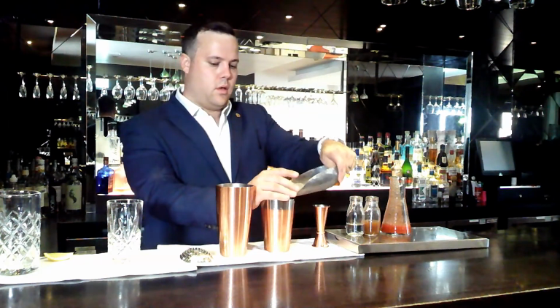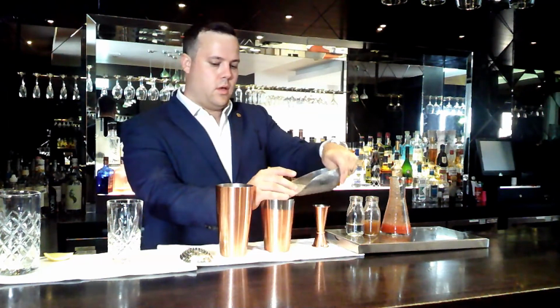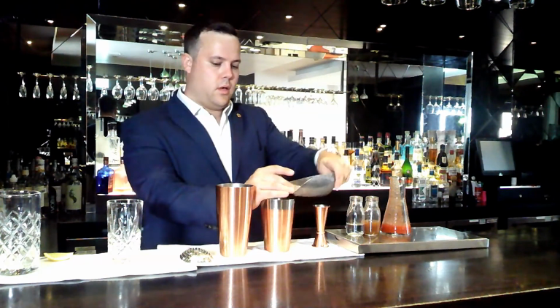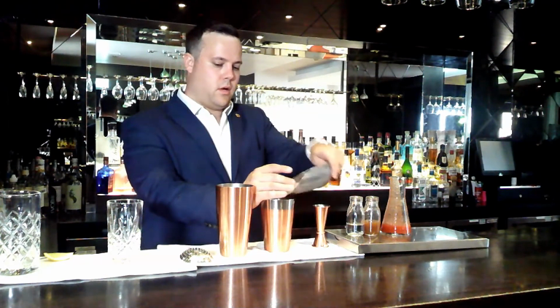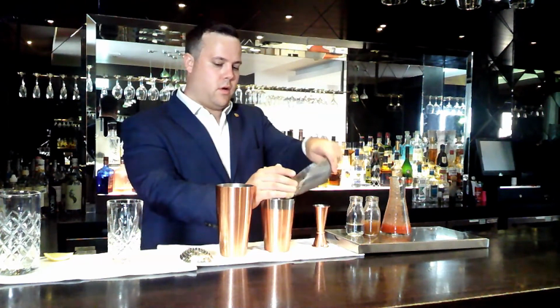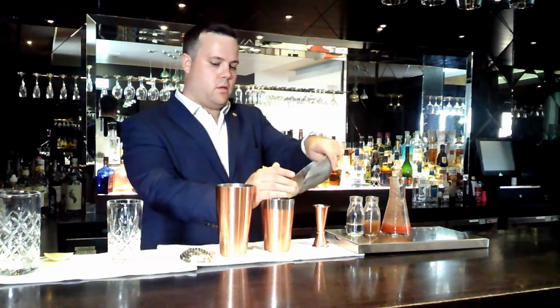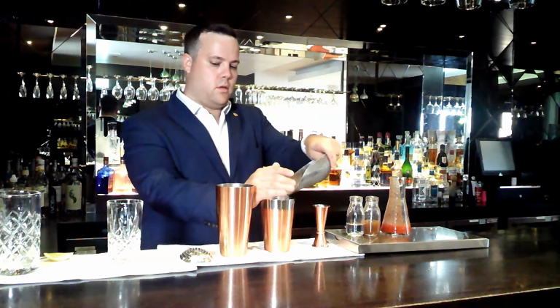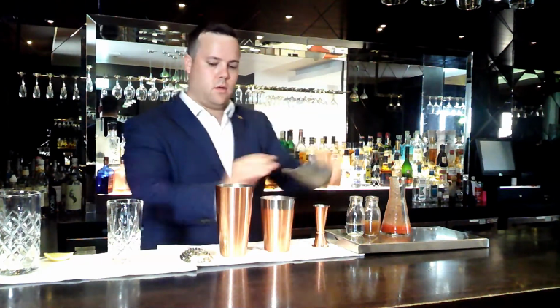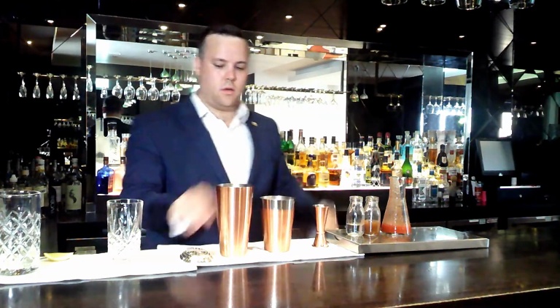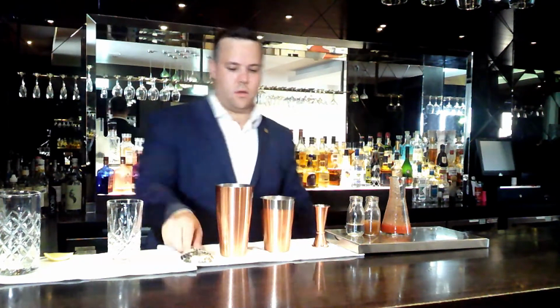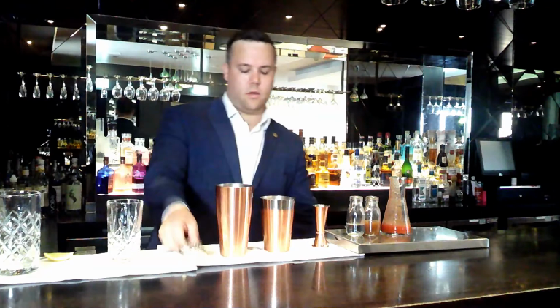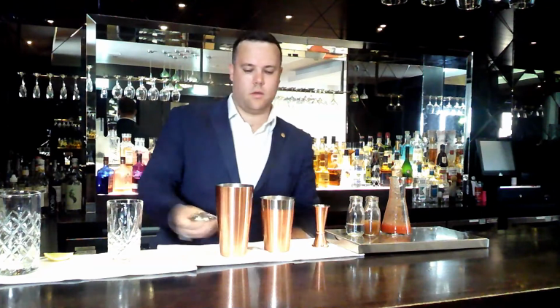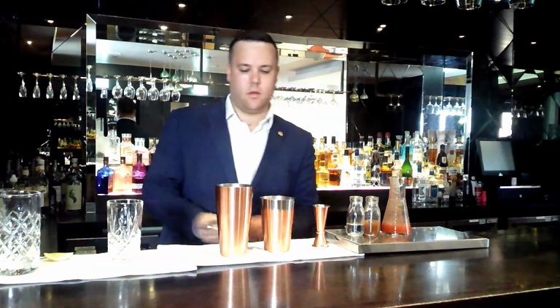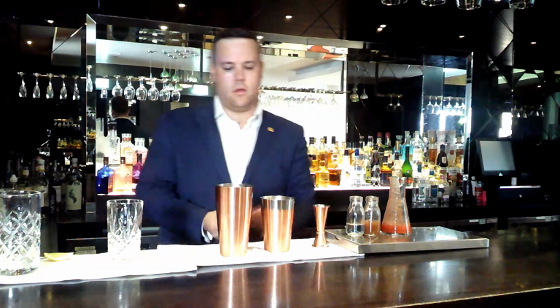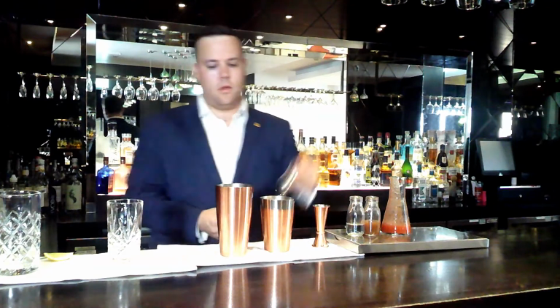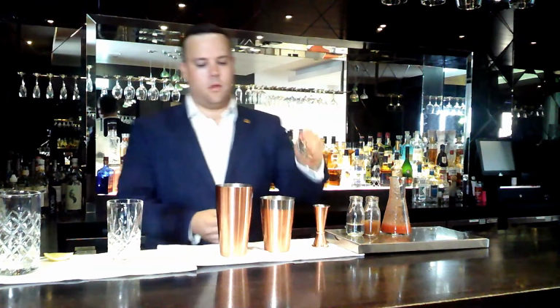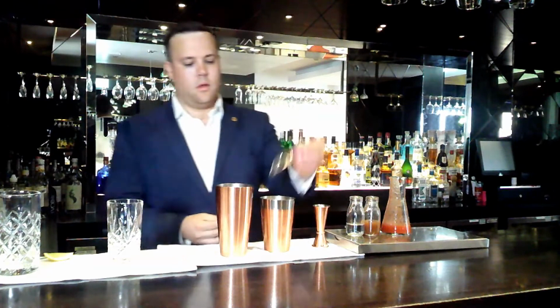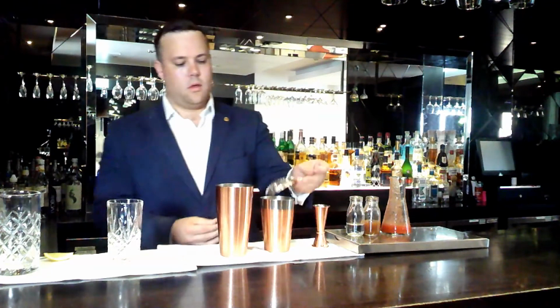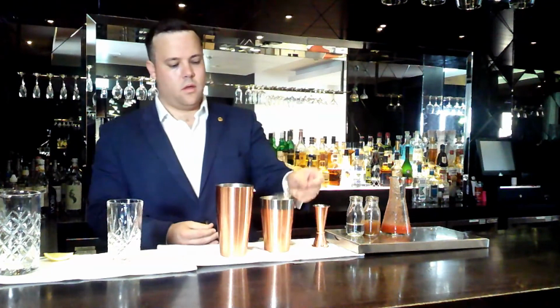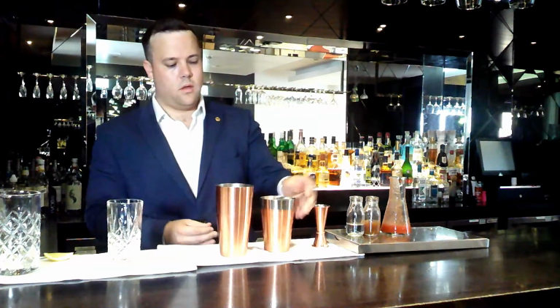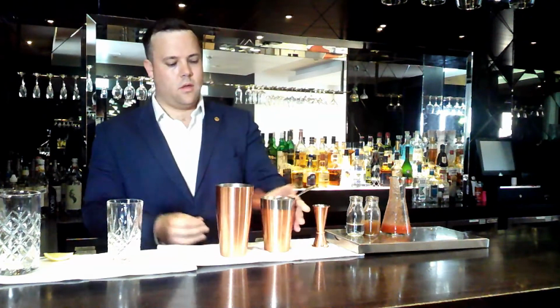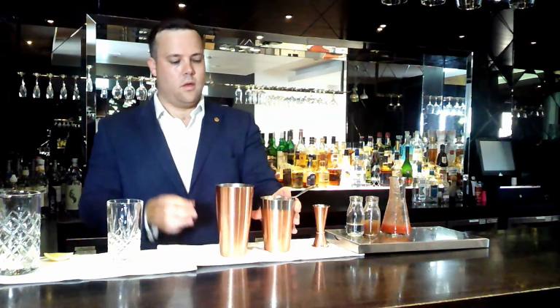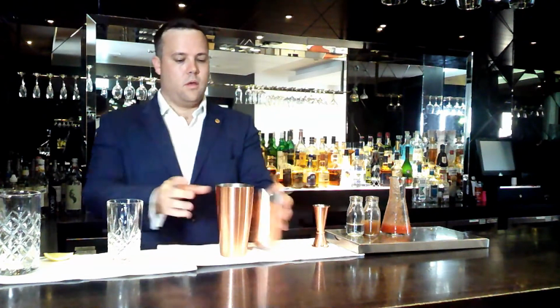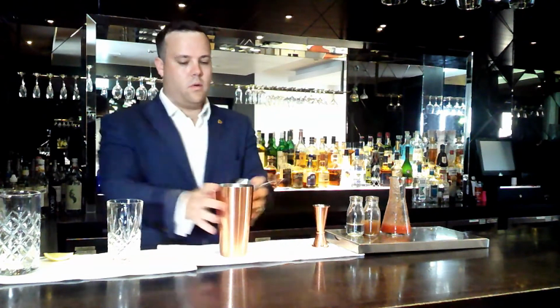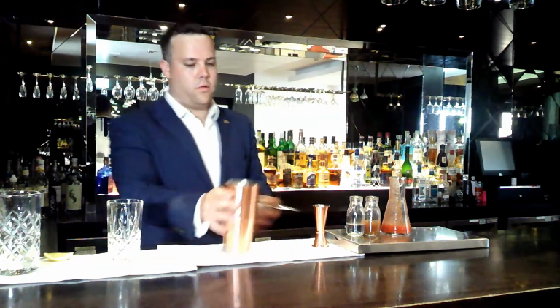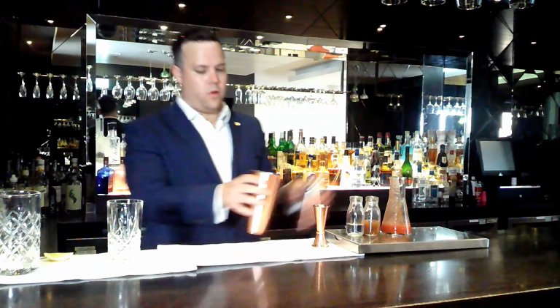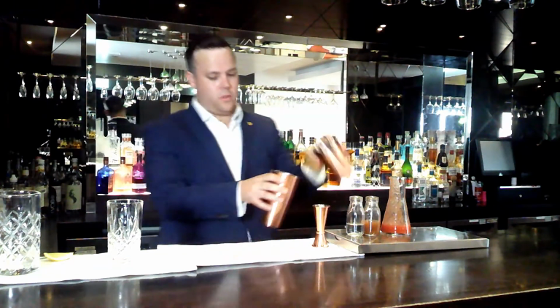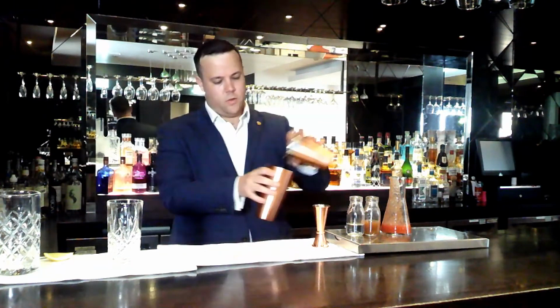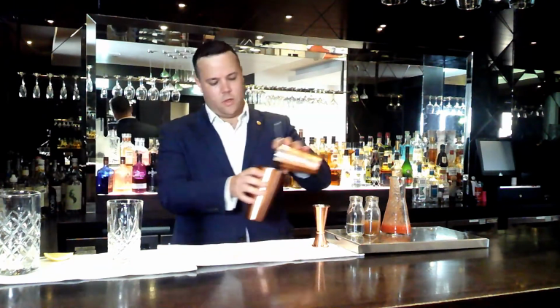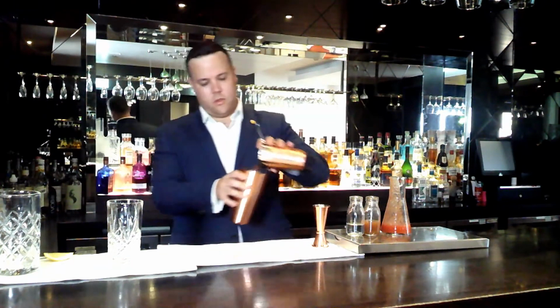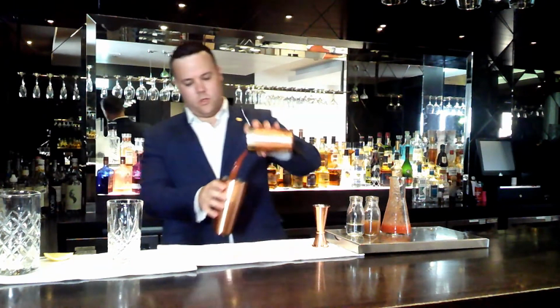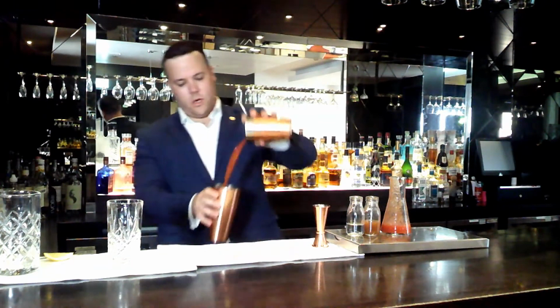Add our ice, and we're going to throw this between the two shakers.